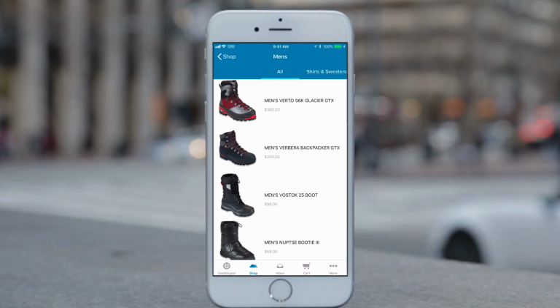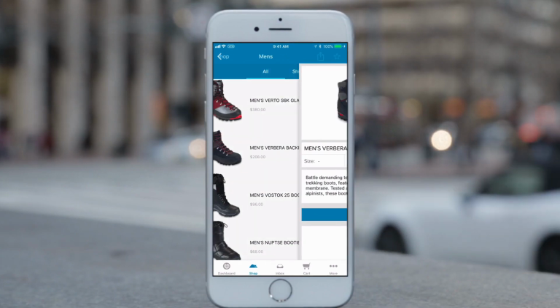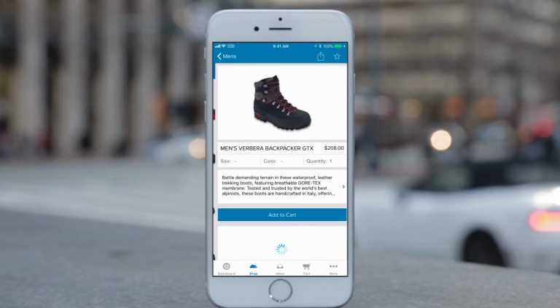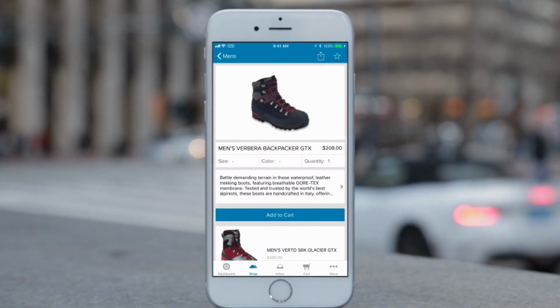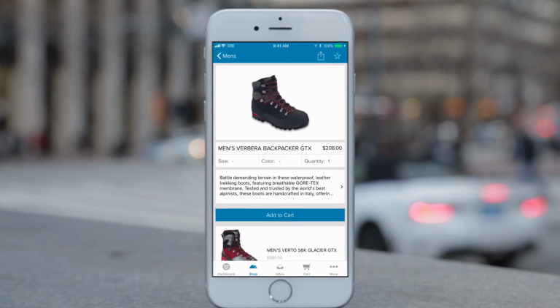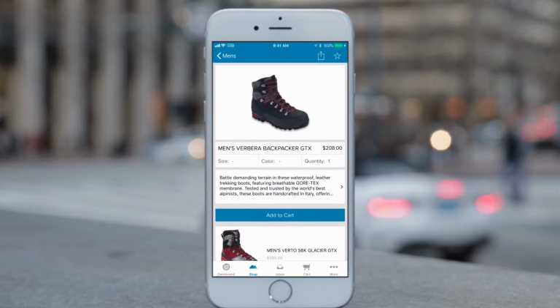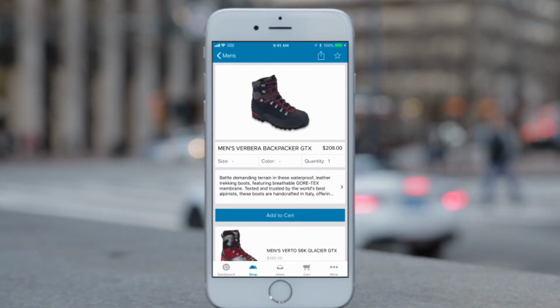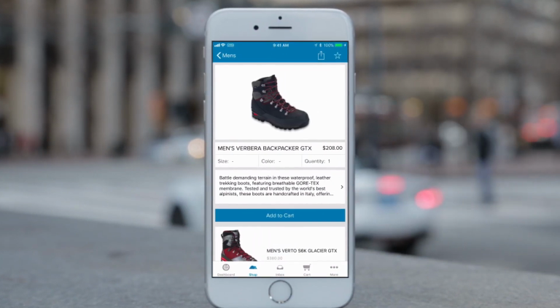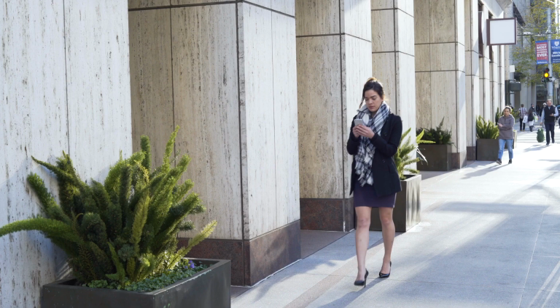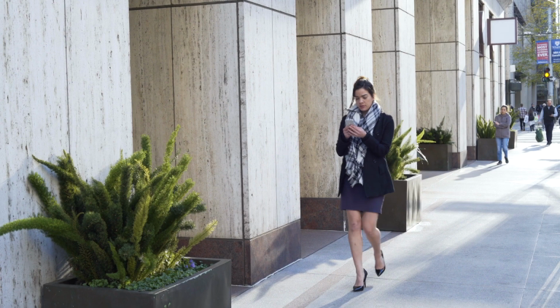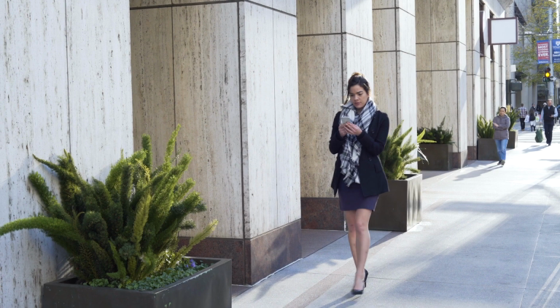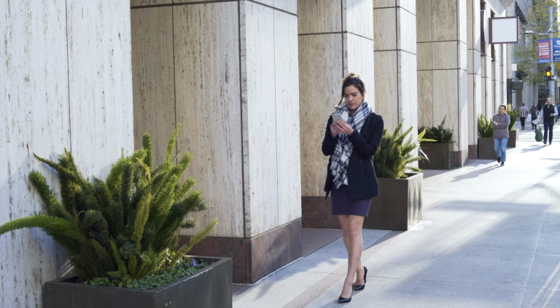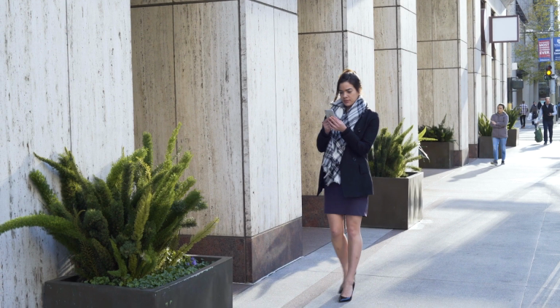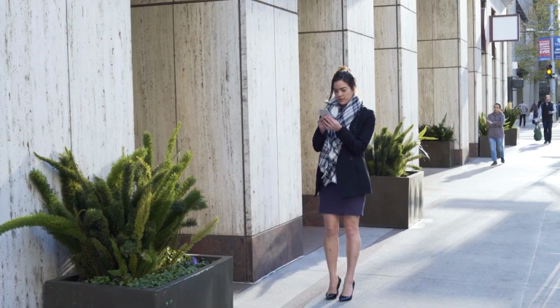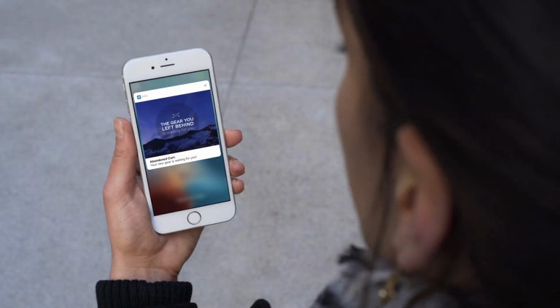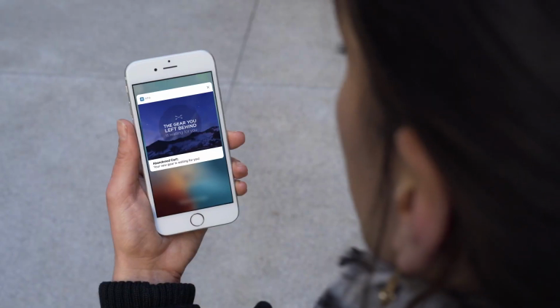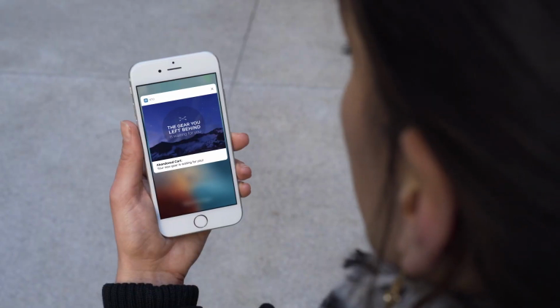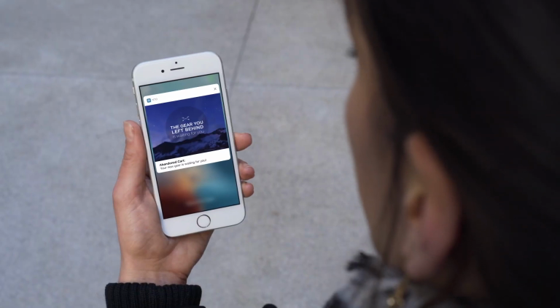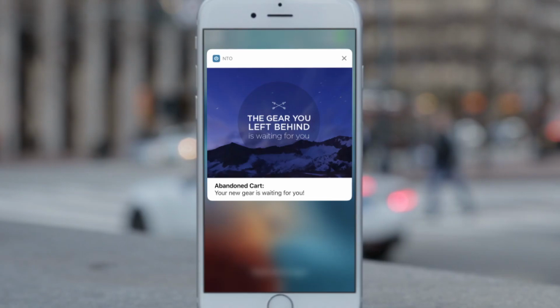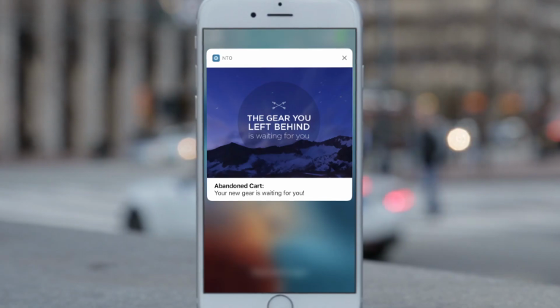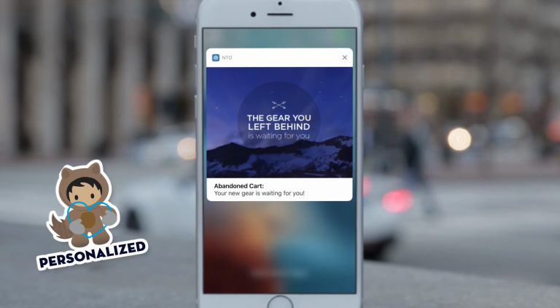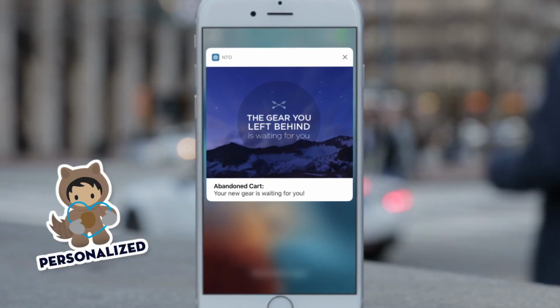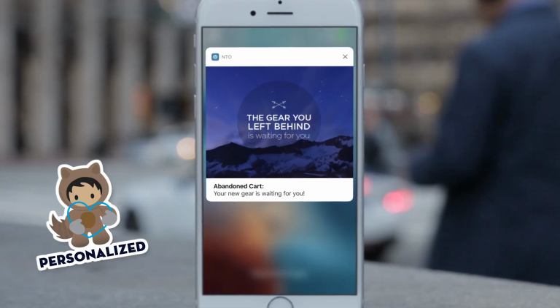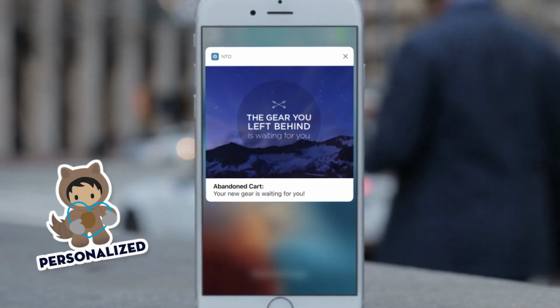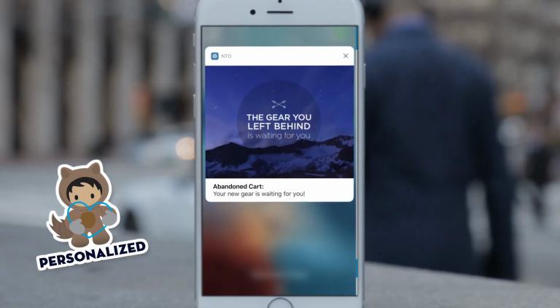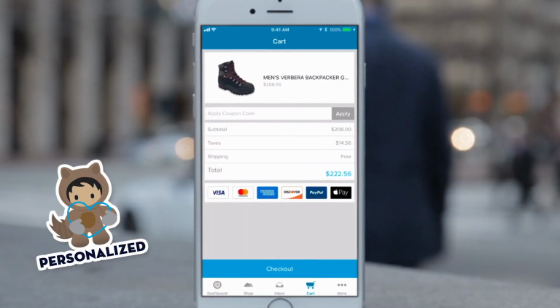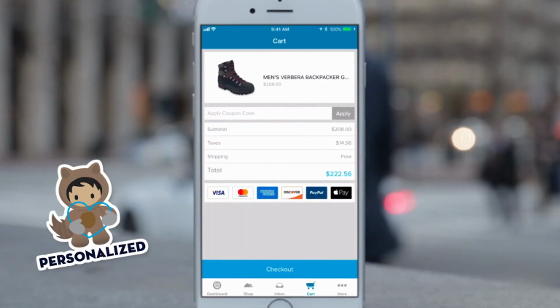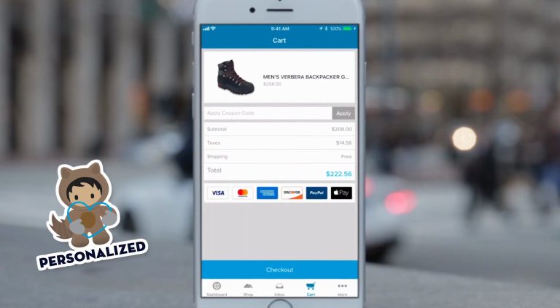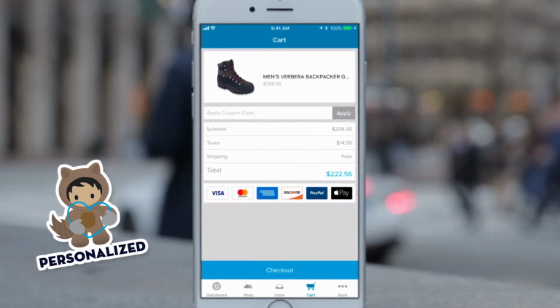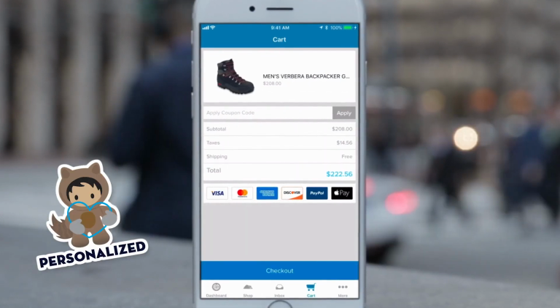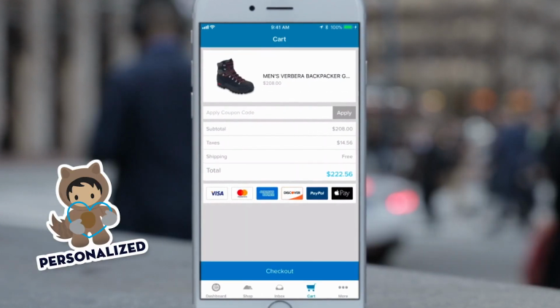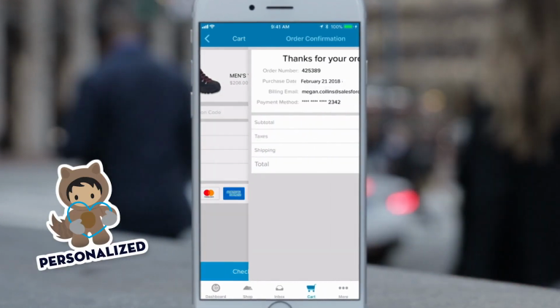Mobile apps help you collect insights into each customer, letting you re-engage users with personalized push notifications to complete the sale.